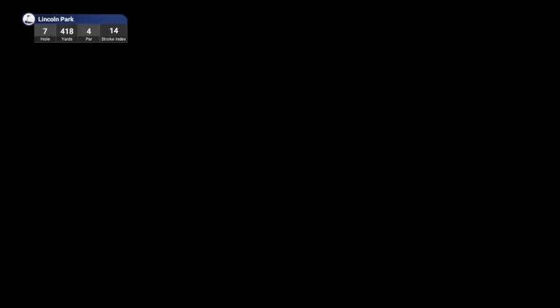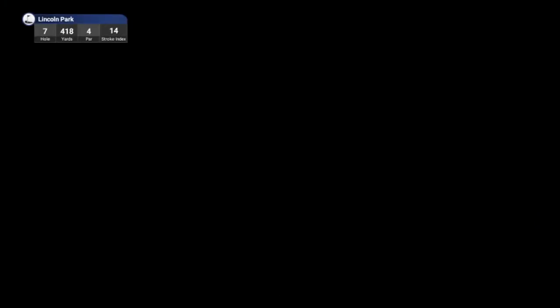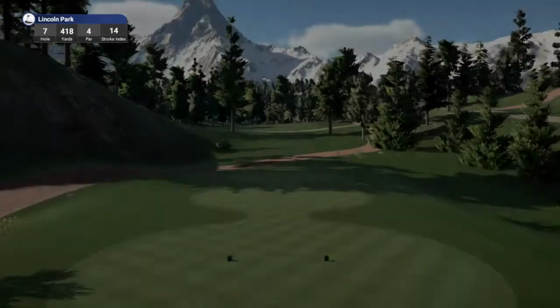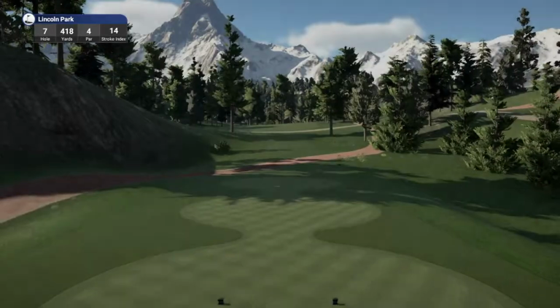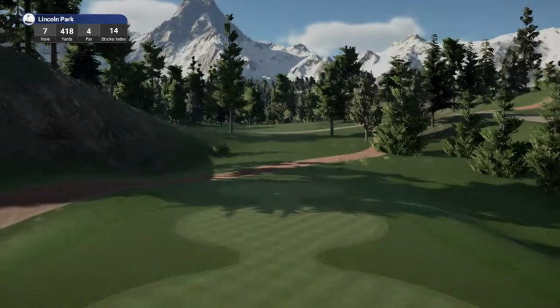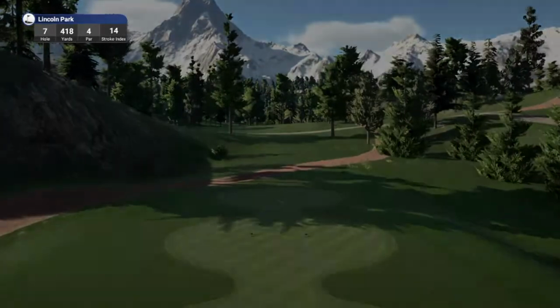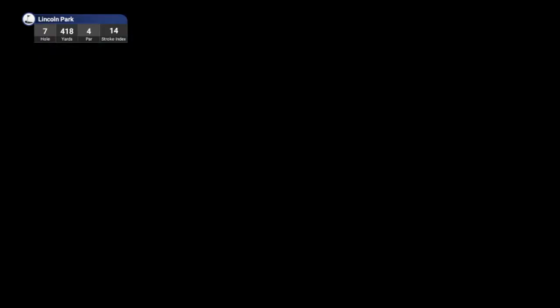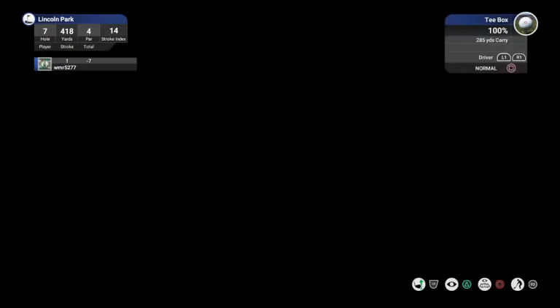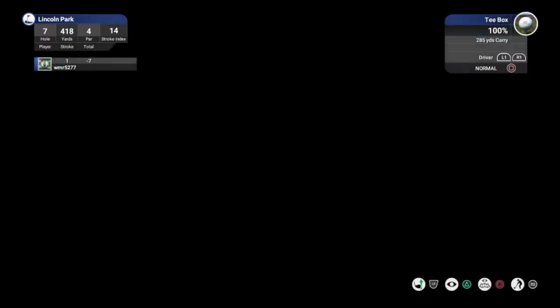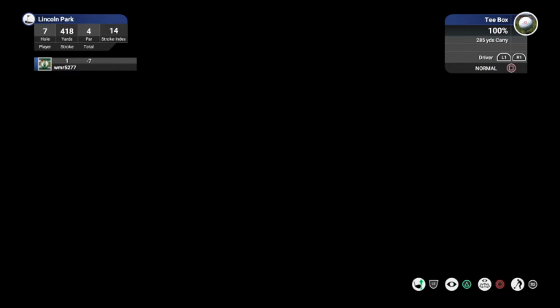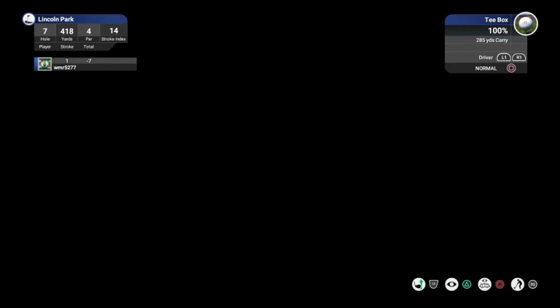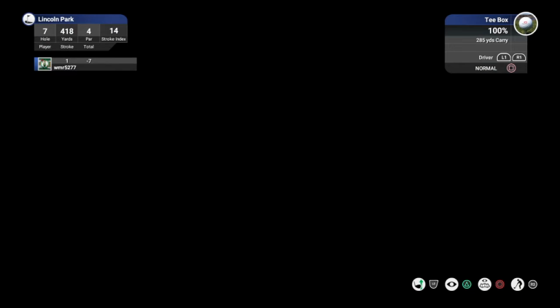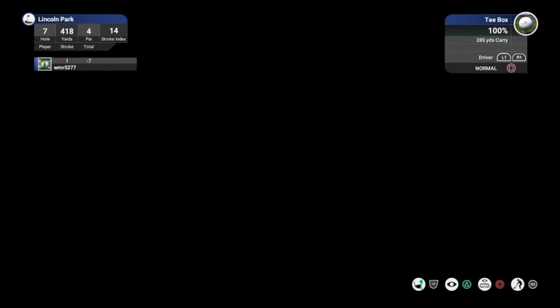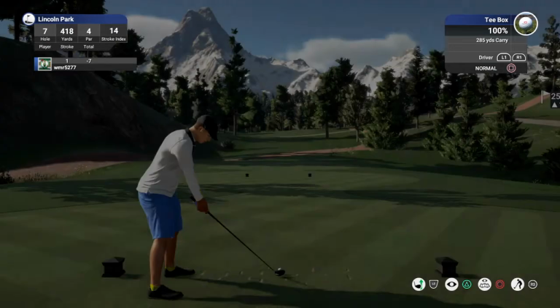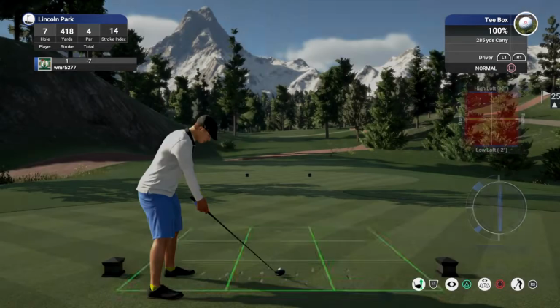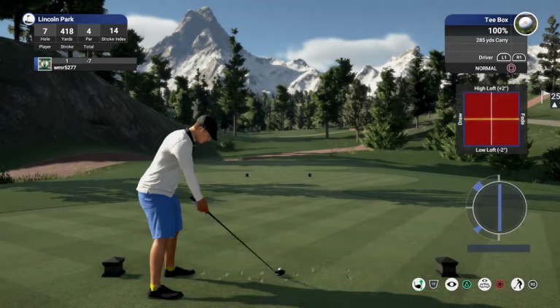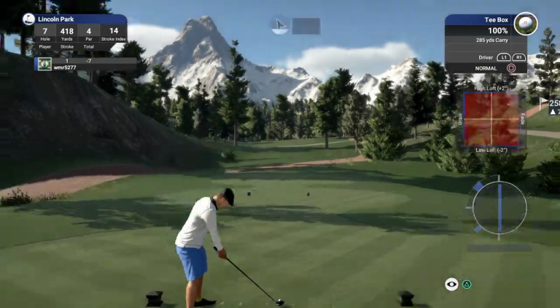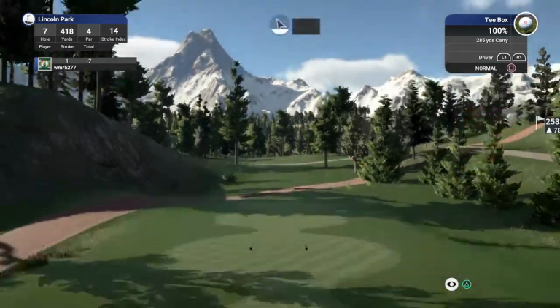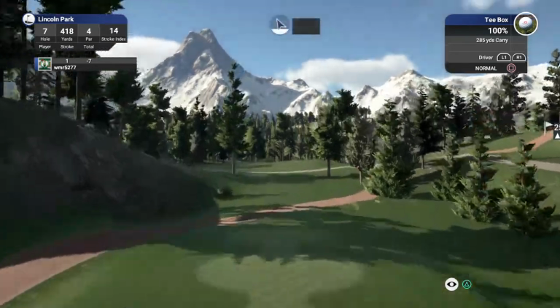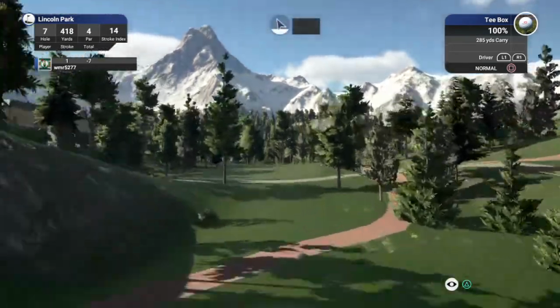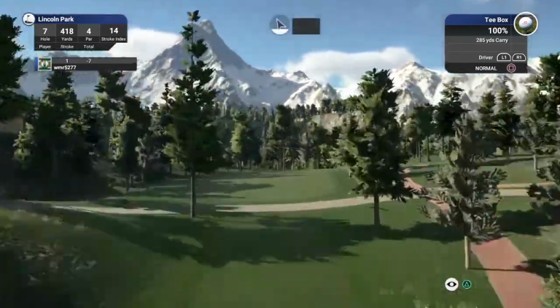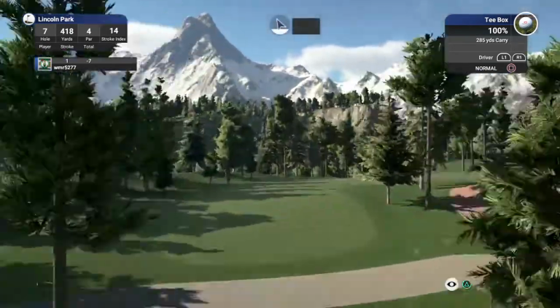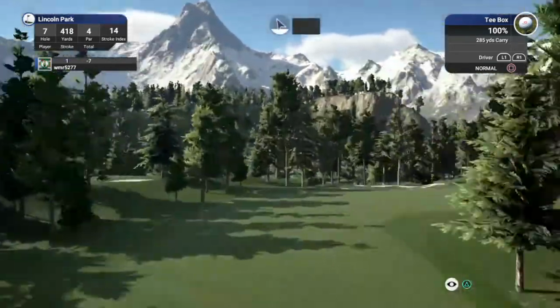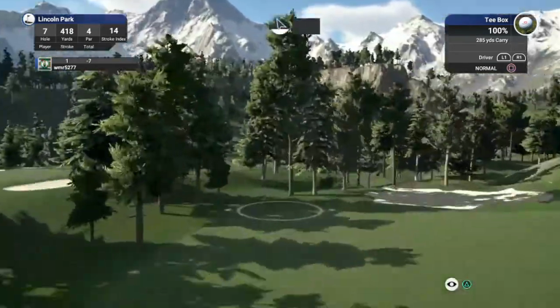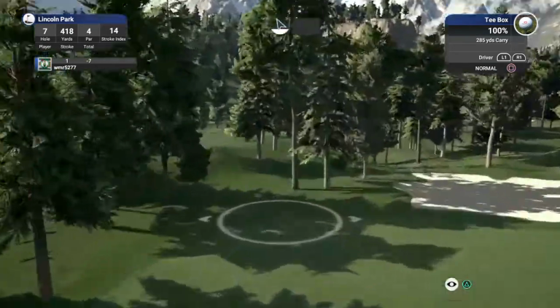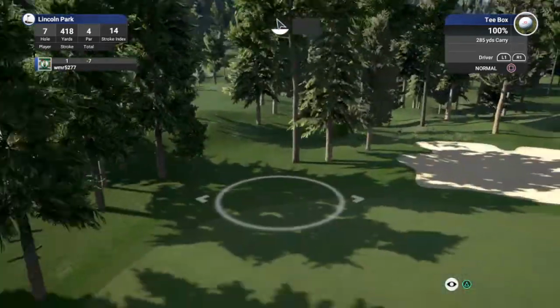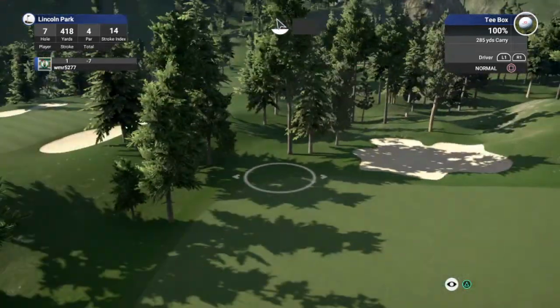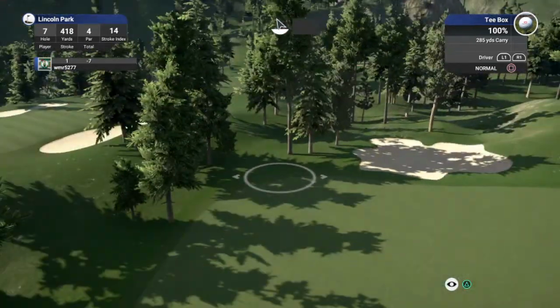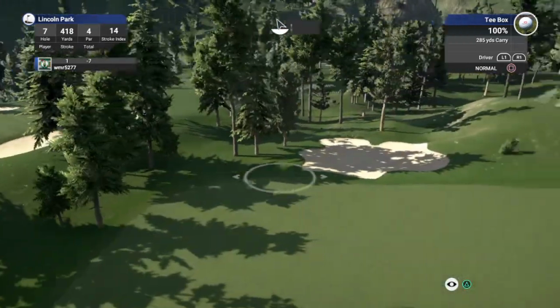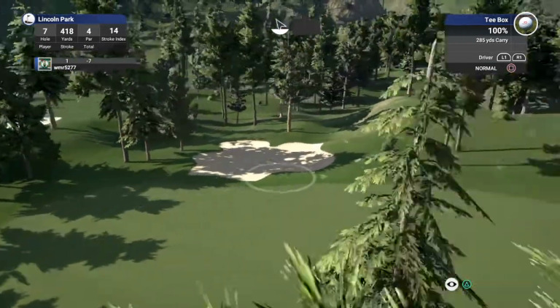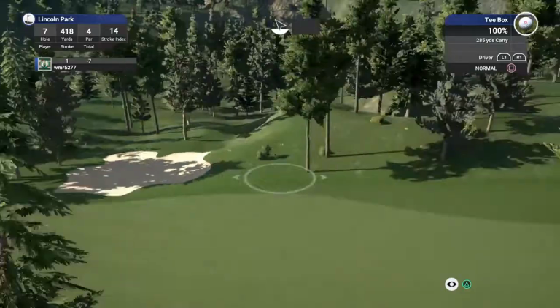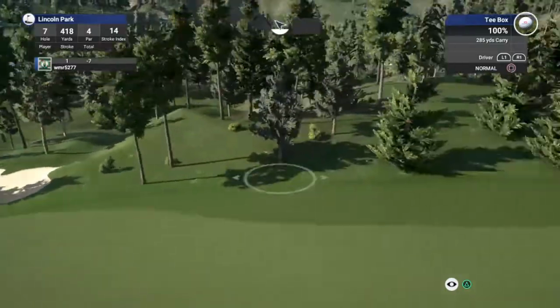Okay, this is hole number seven on the tee. Let's do this. You can do this.